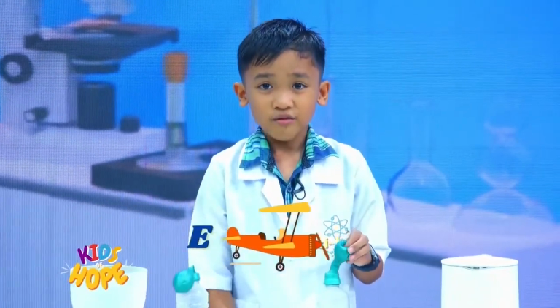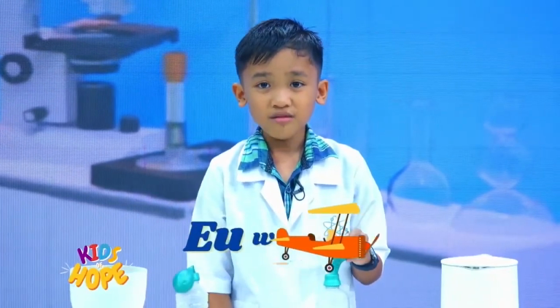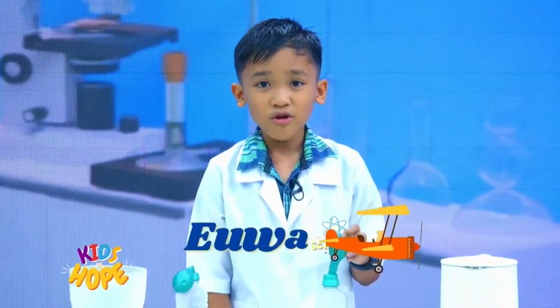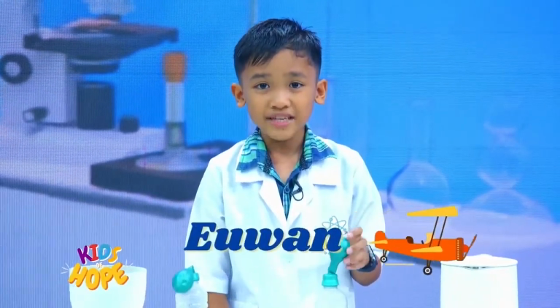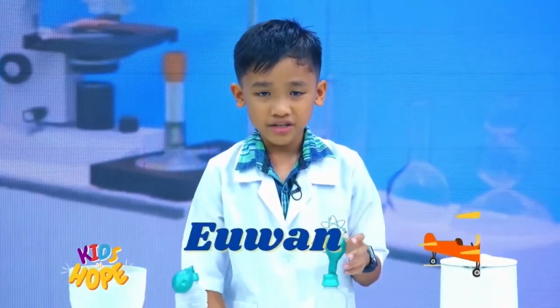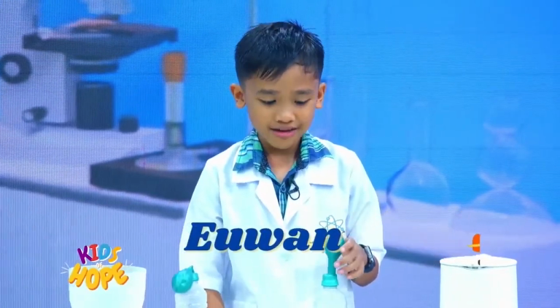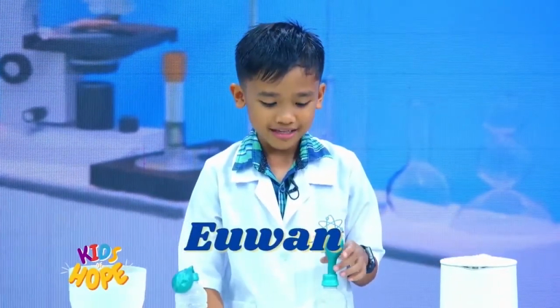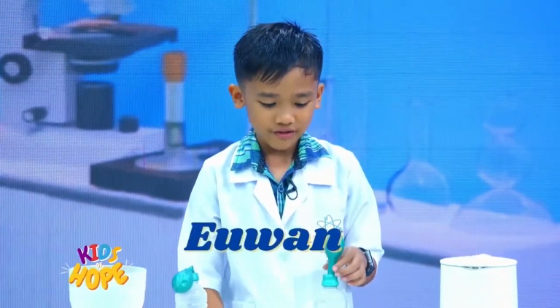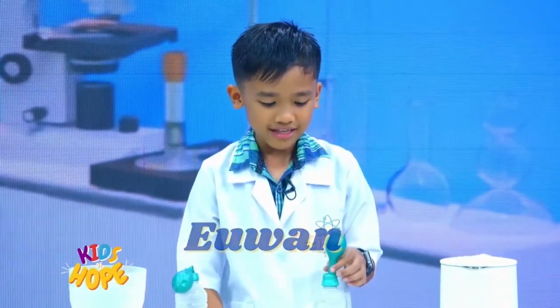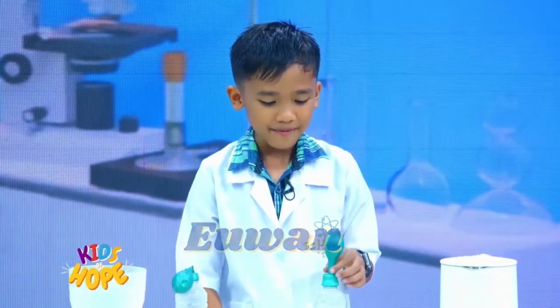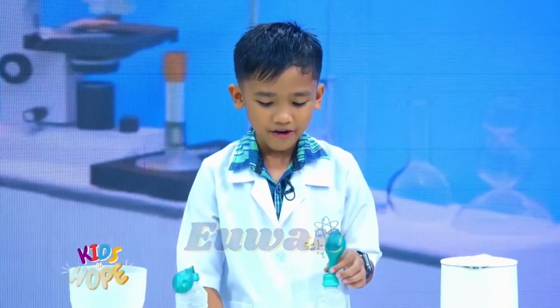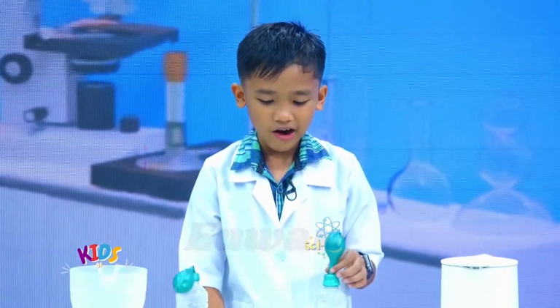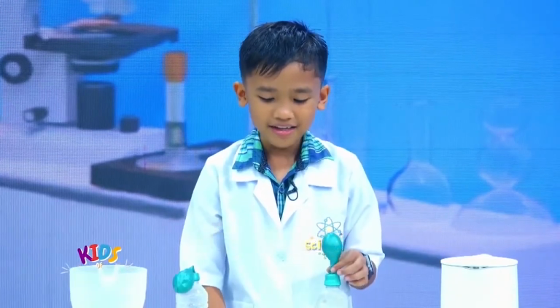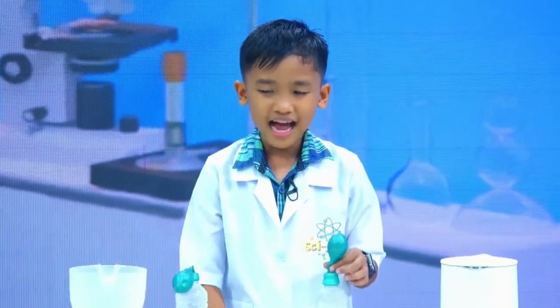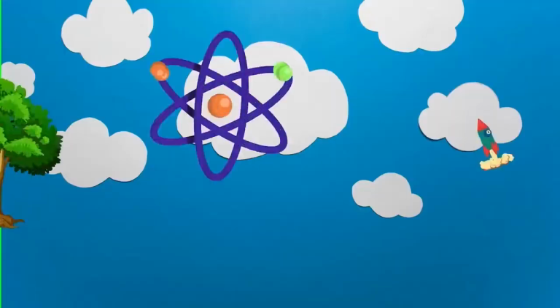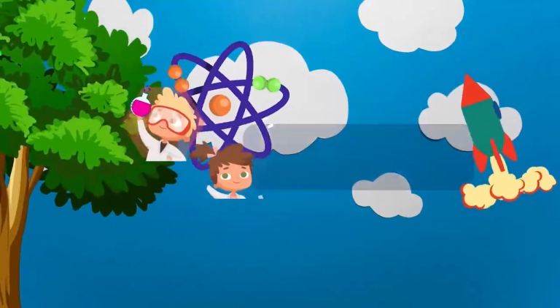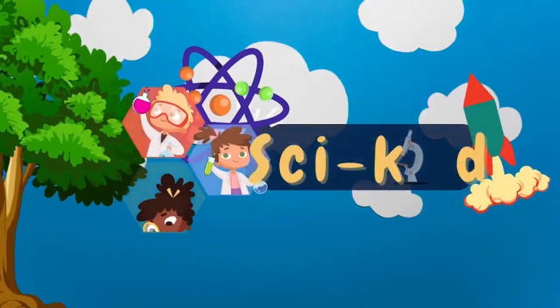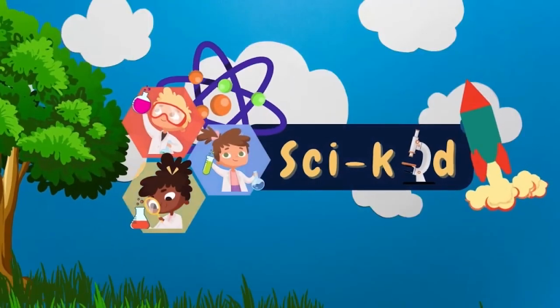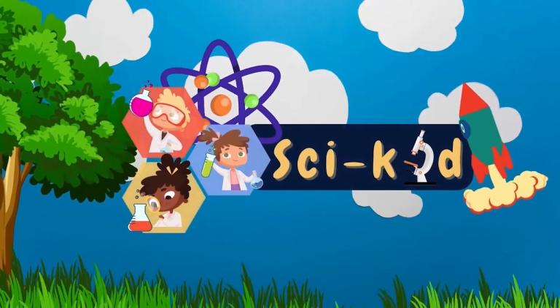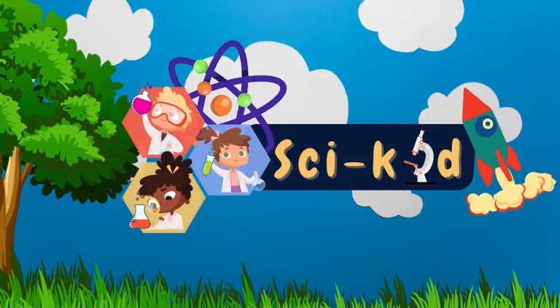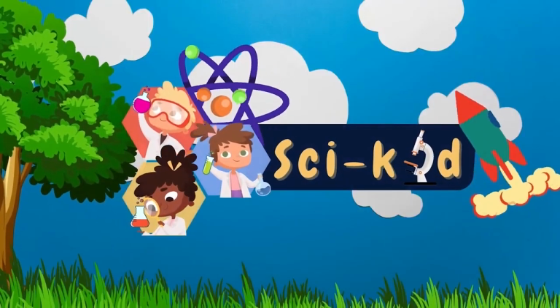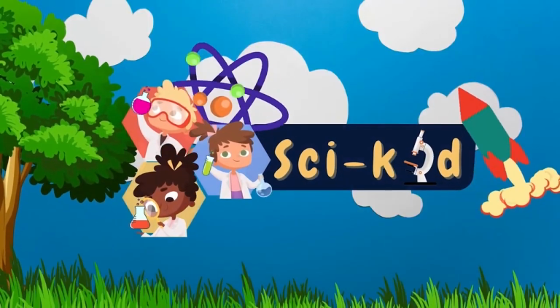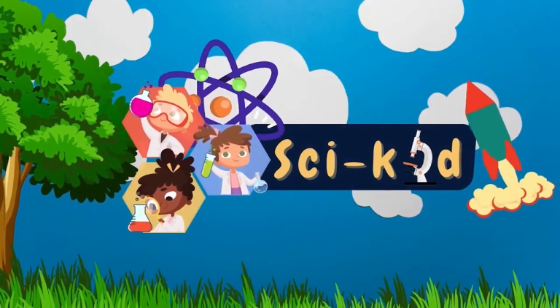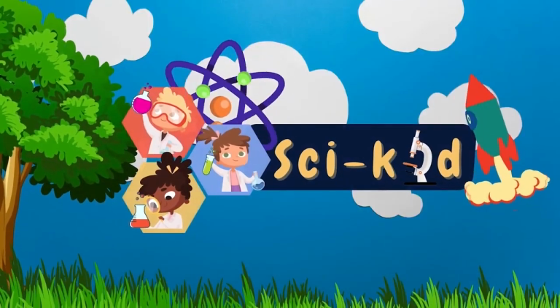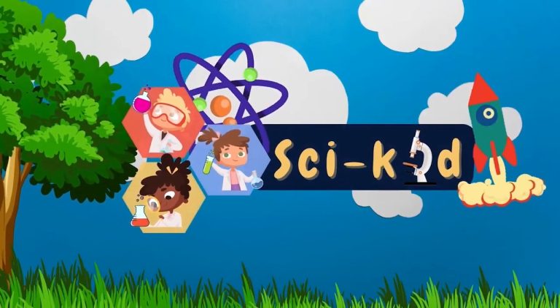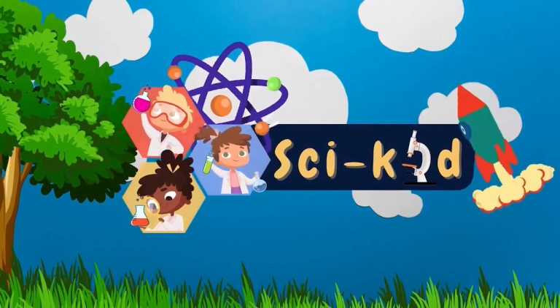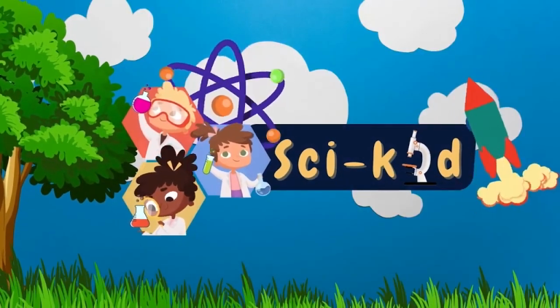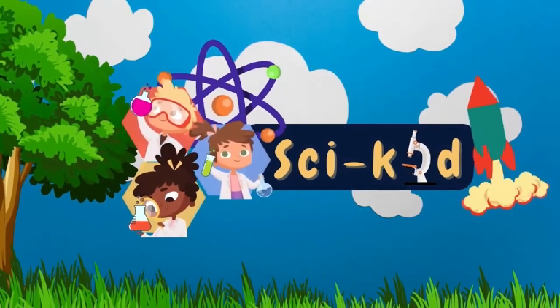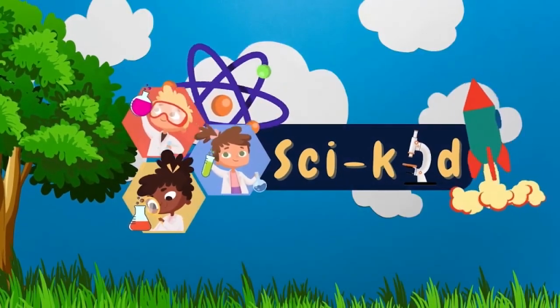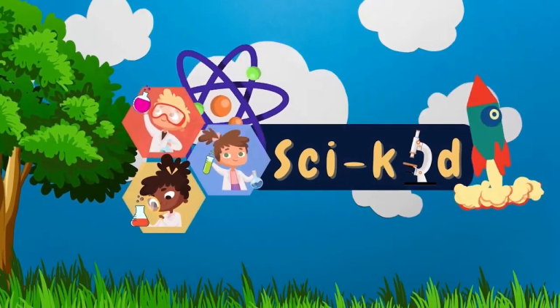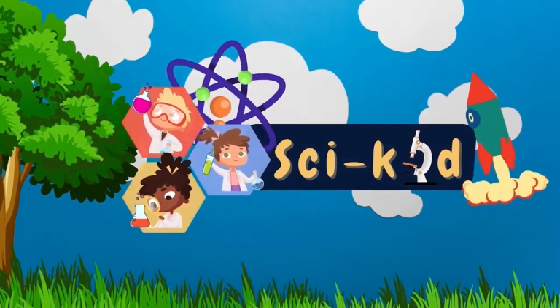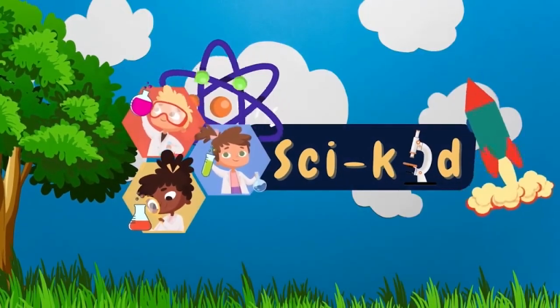Once more, this is Yohan, and see you next time here on PsyKid! PsyKid!